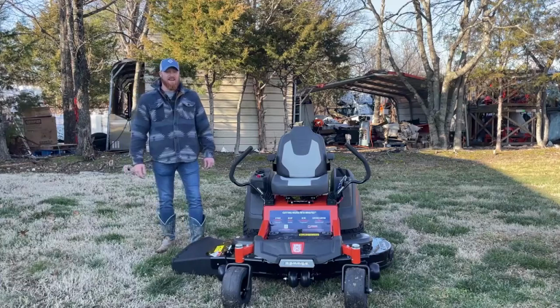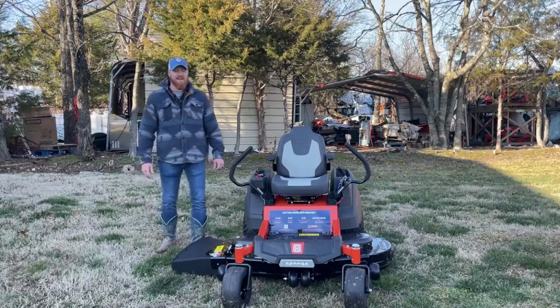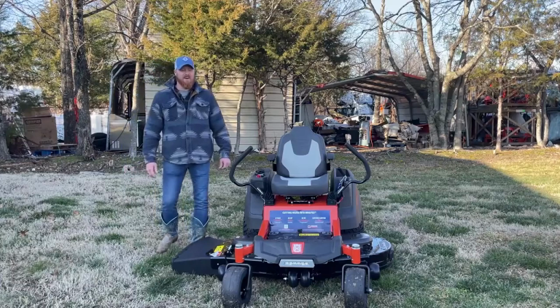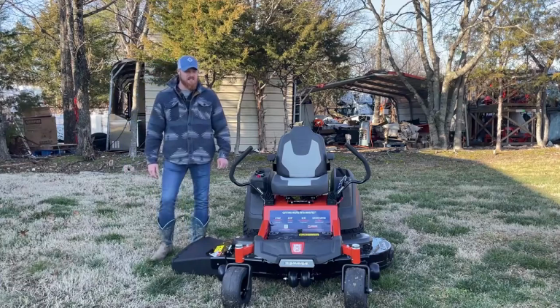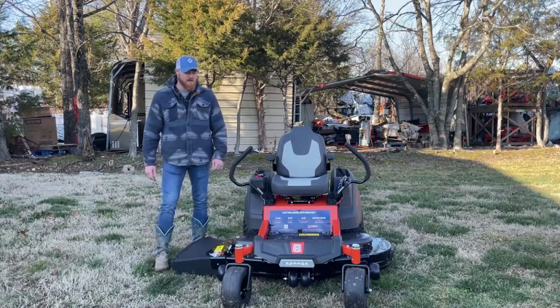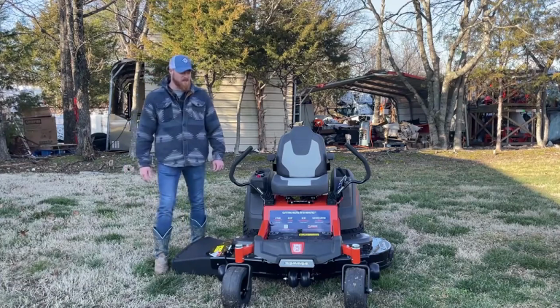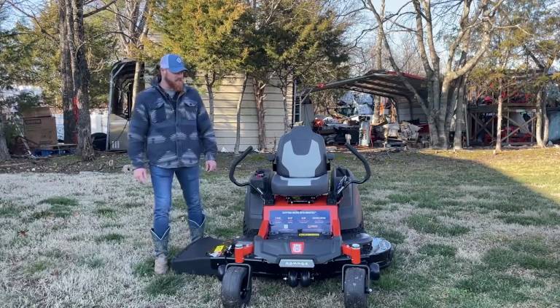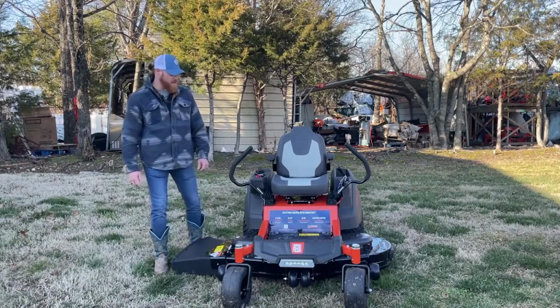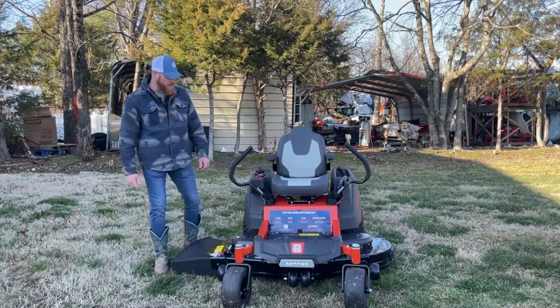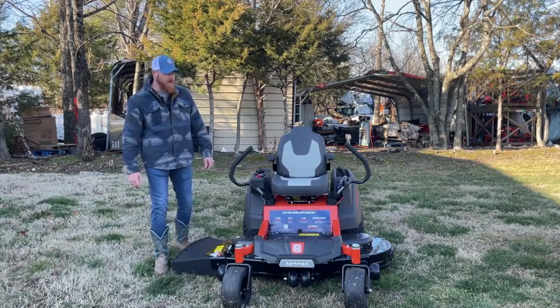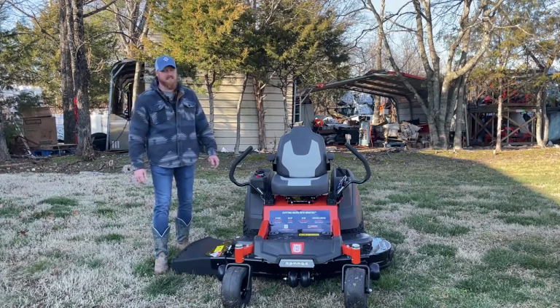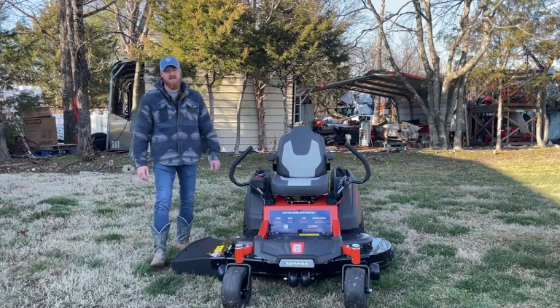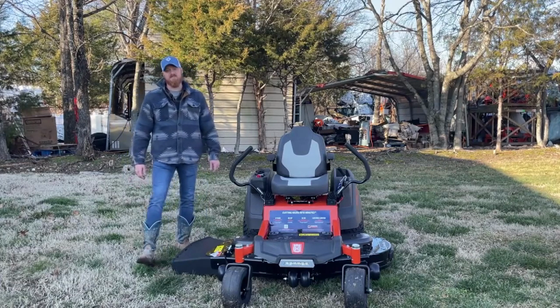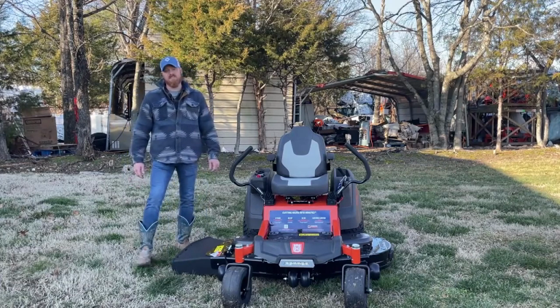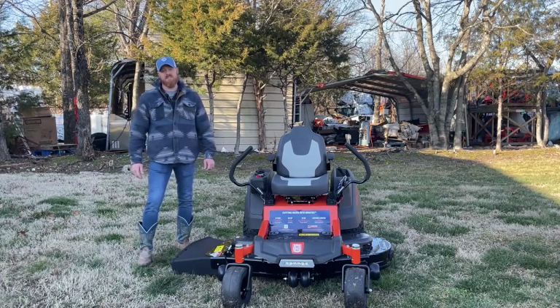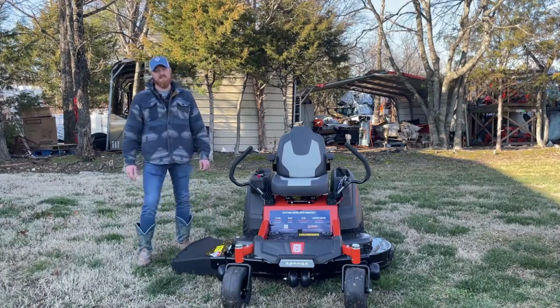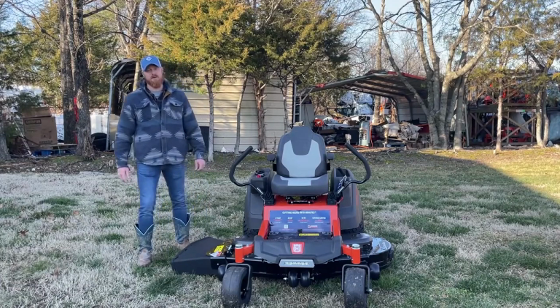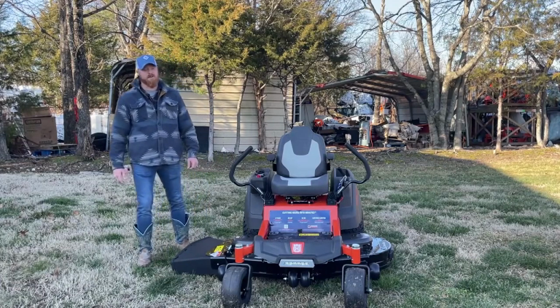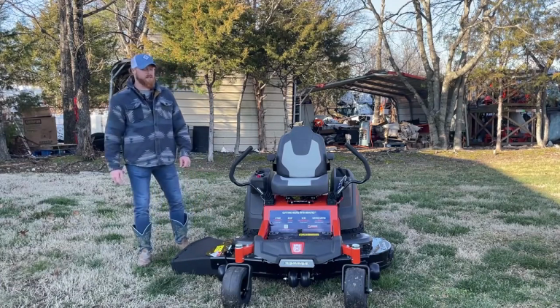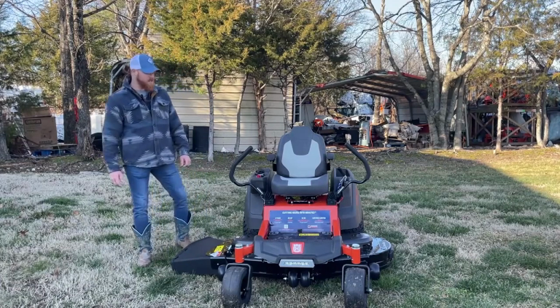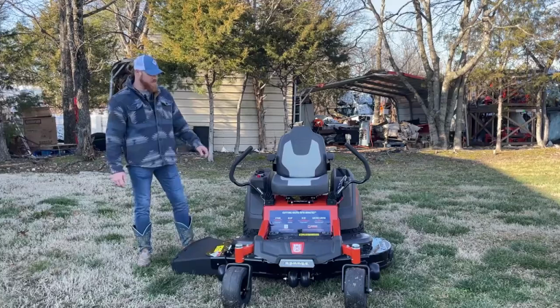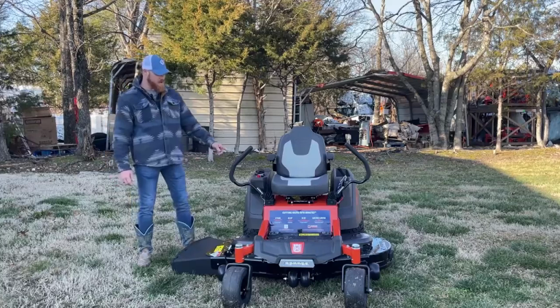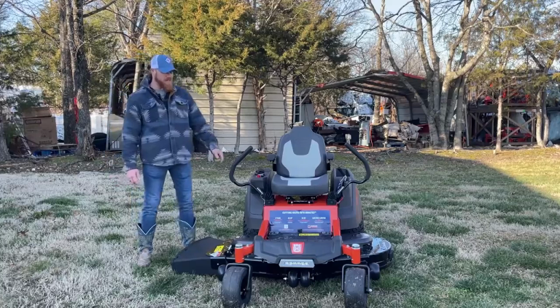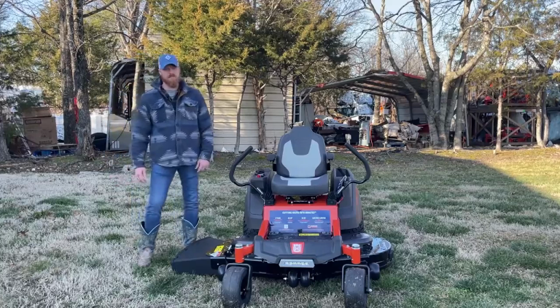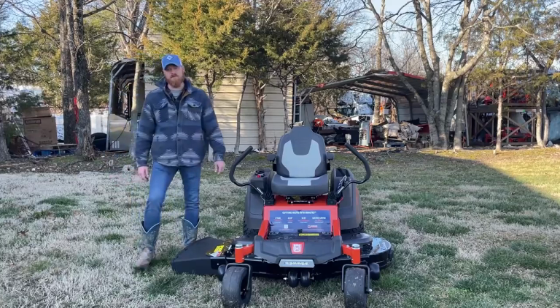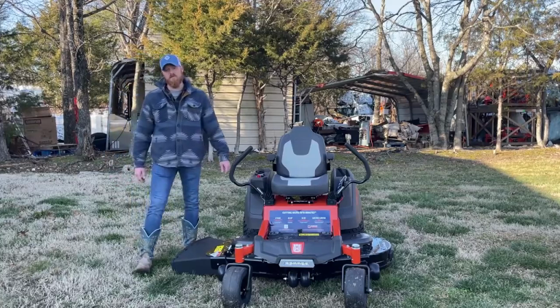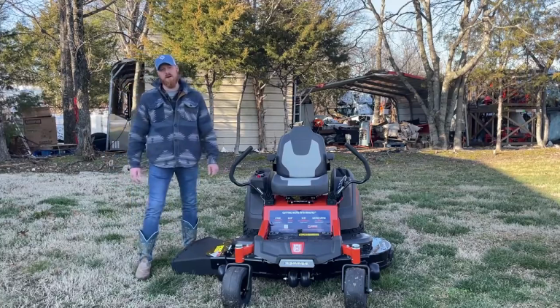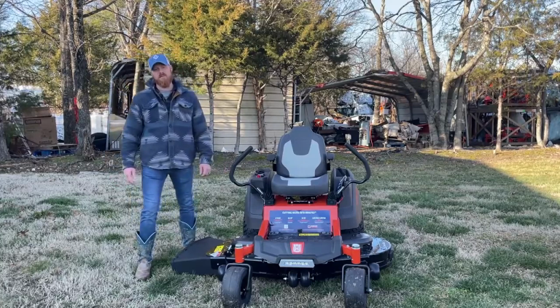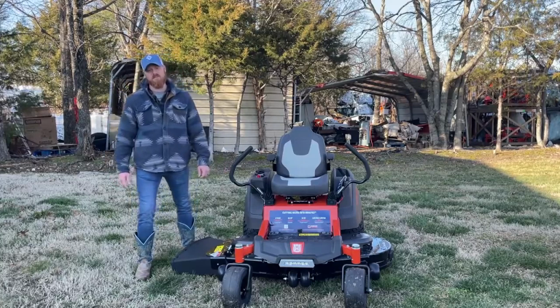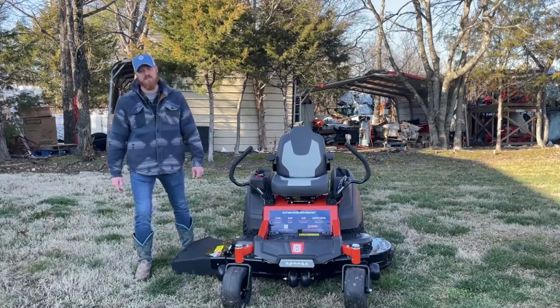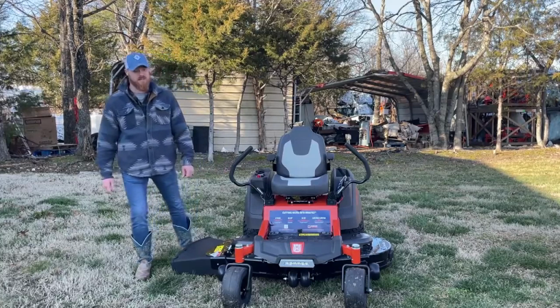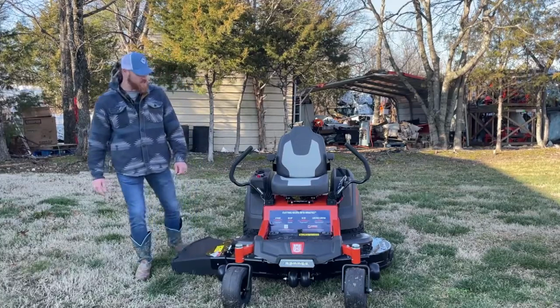Hey y'all, it's James here at SLE Equipment outside of Nashville, Tennessee. Today we are looking at the Husqvarna Z254F Special Edition.